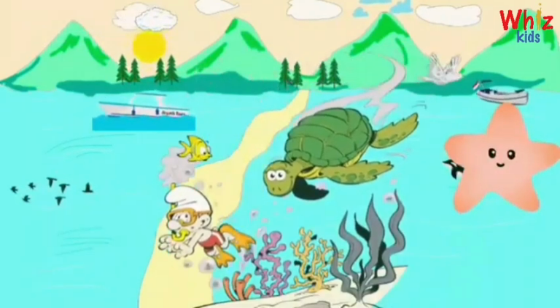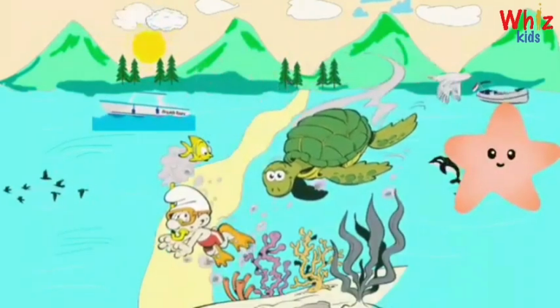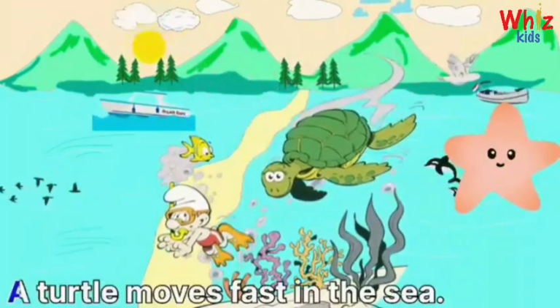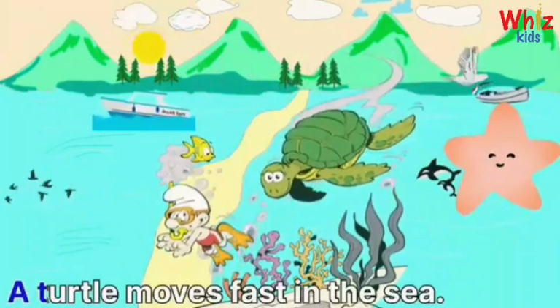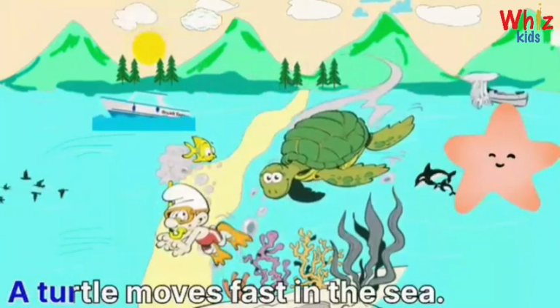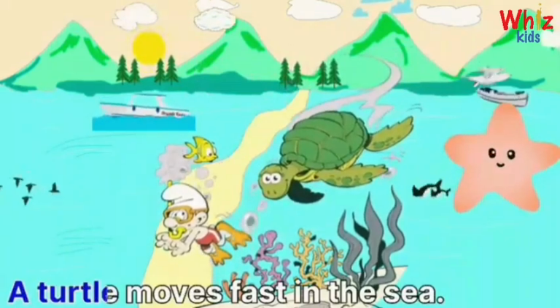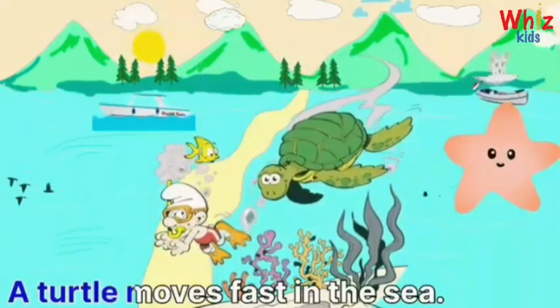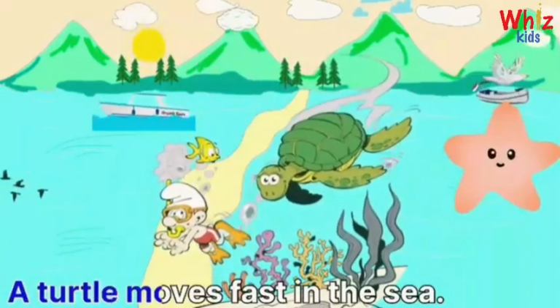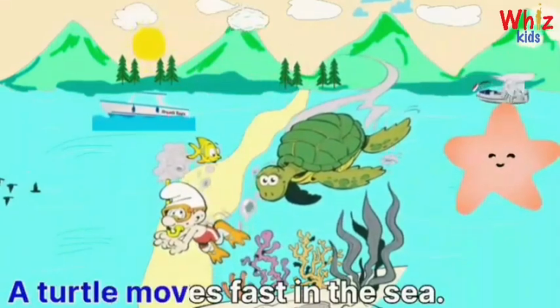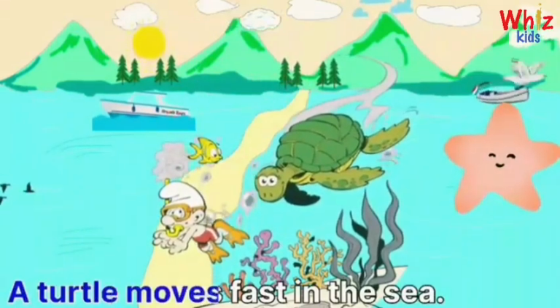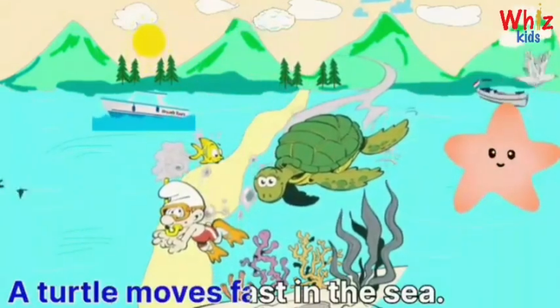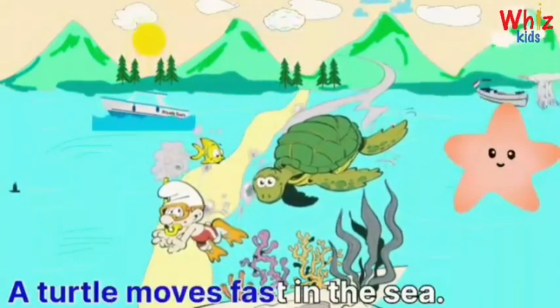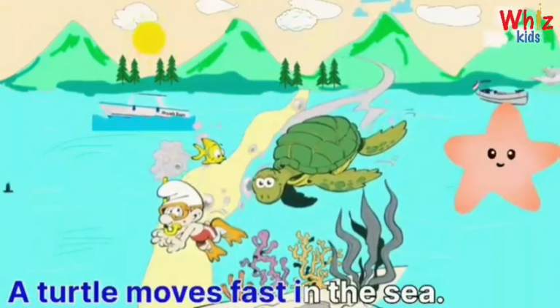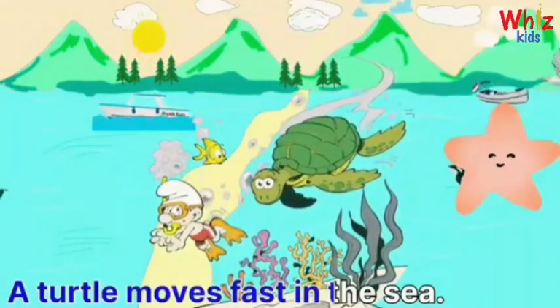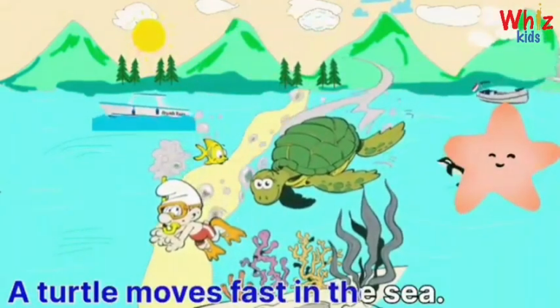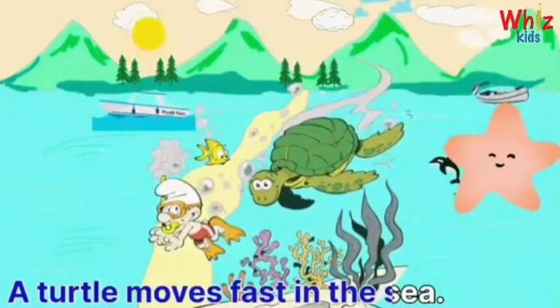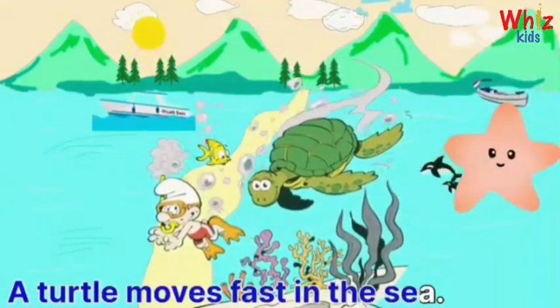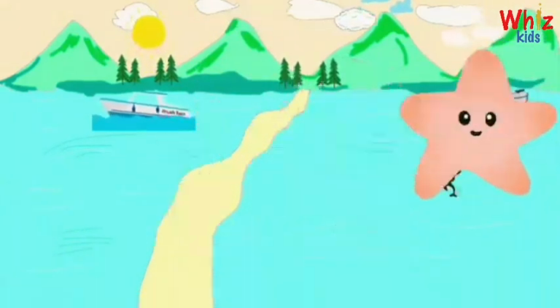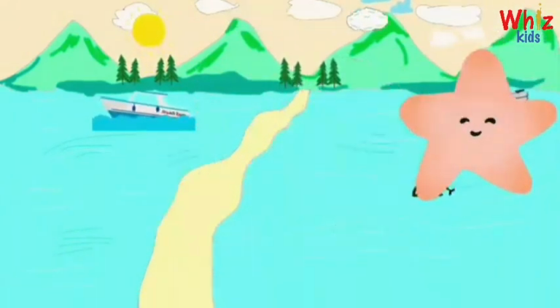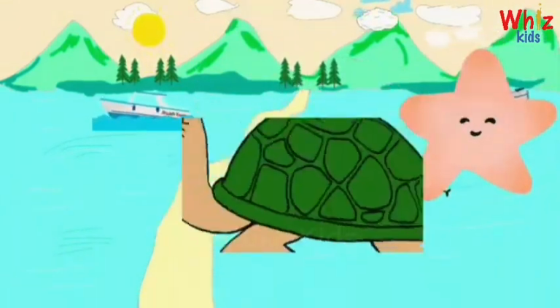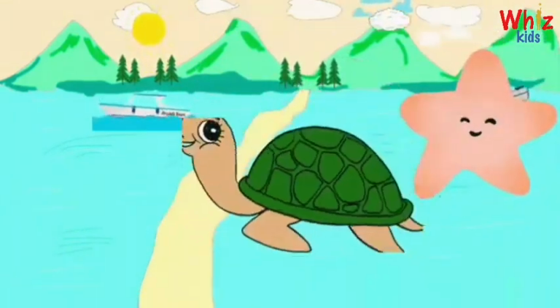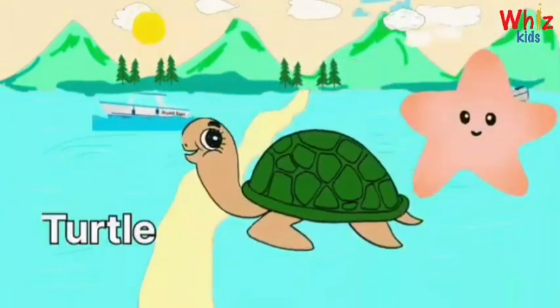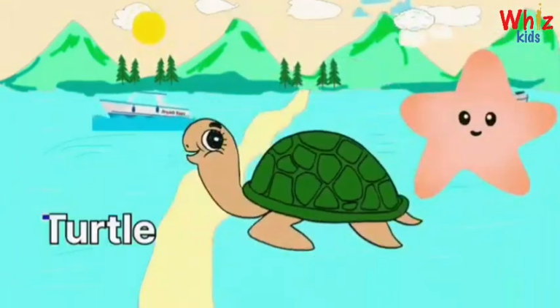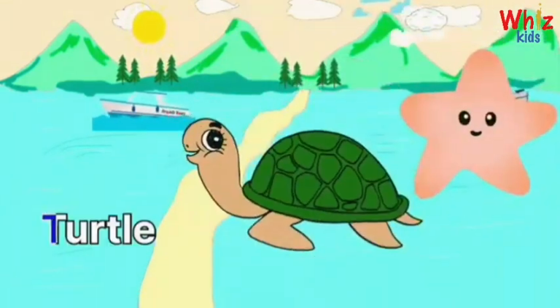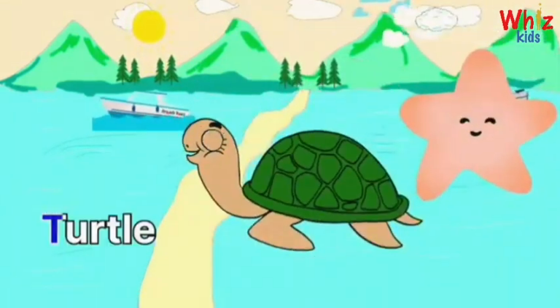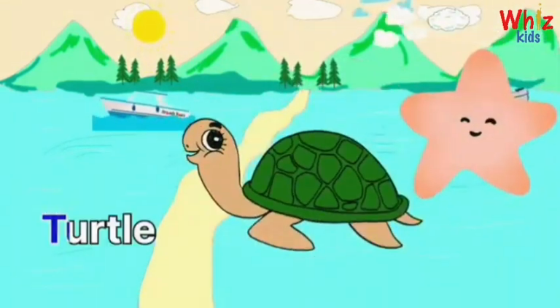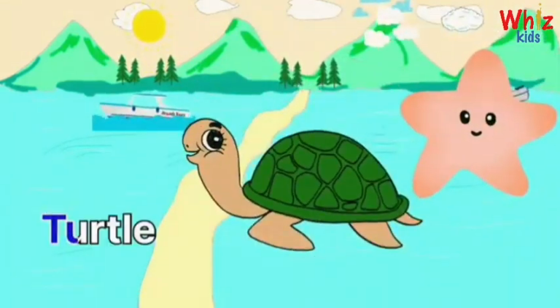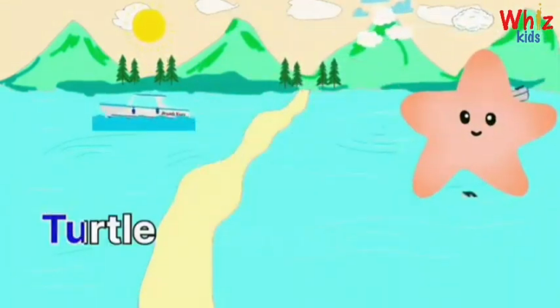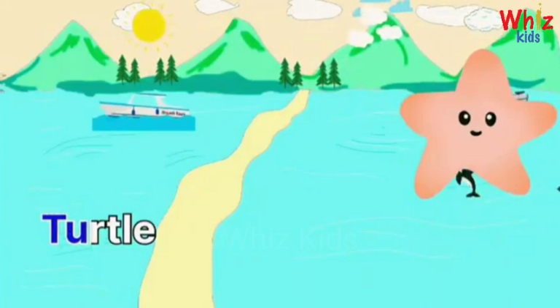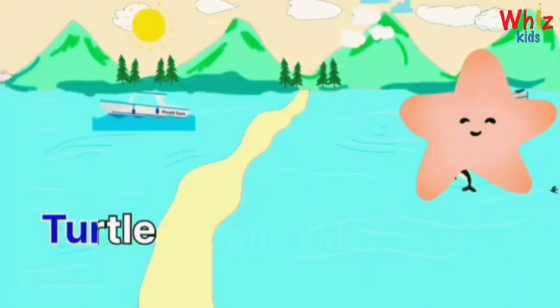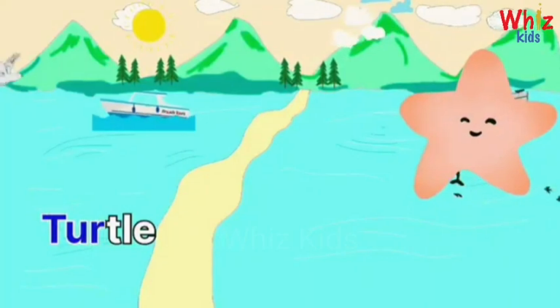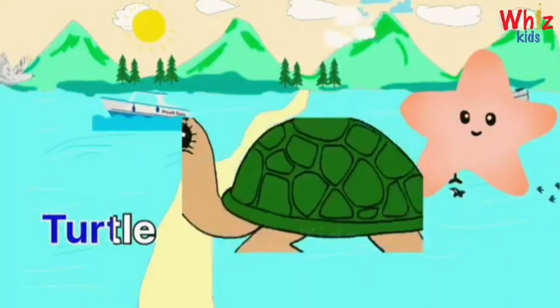A turtle moves past into the sea. Turtle.